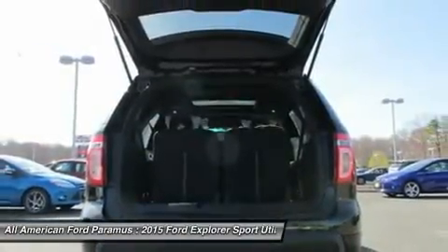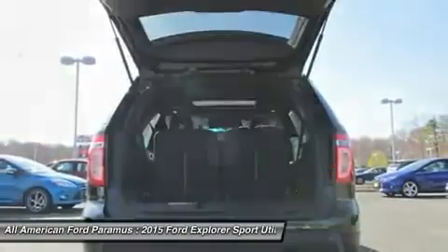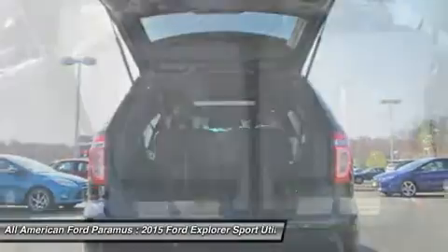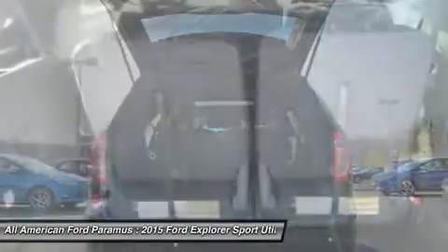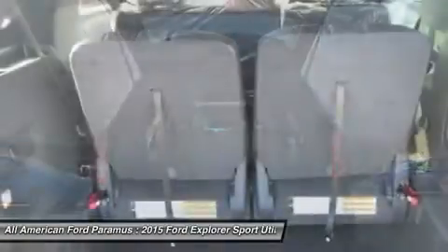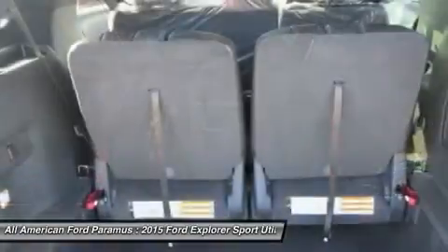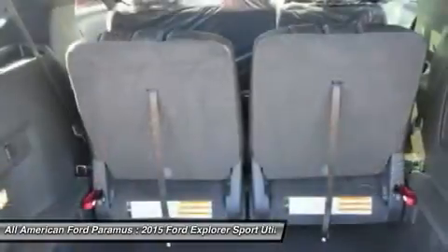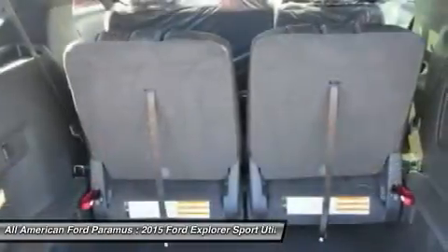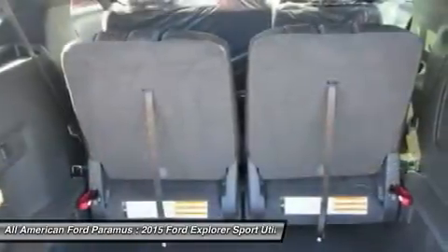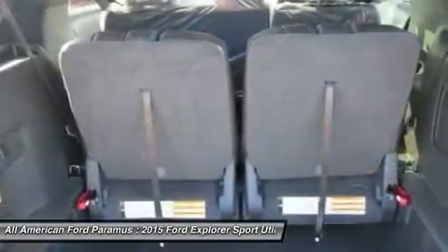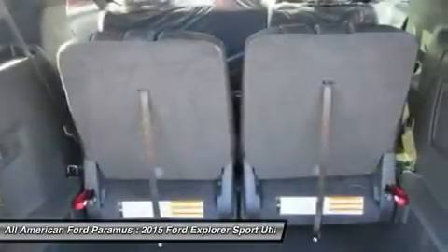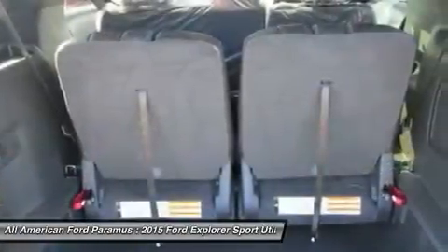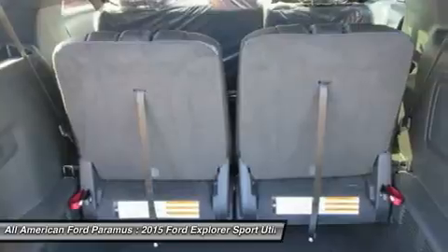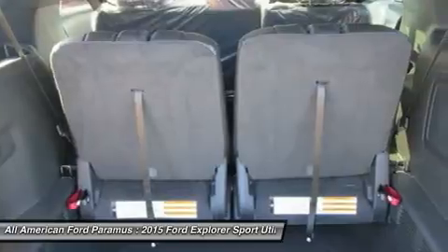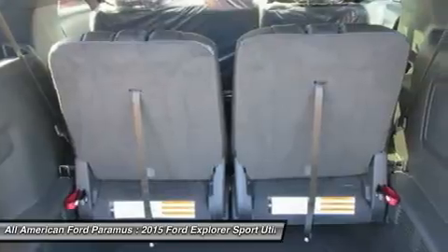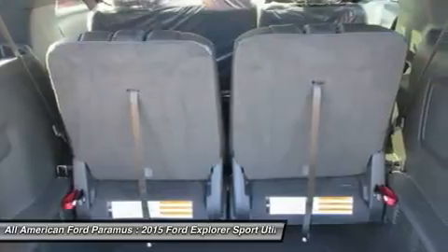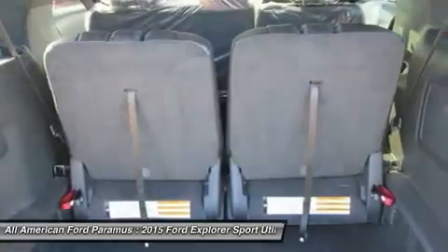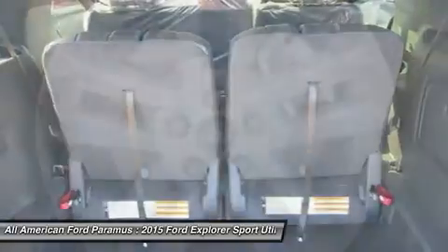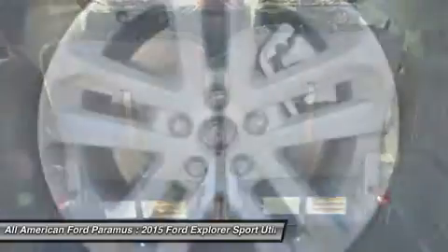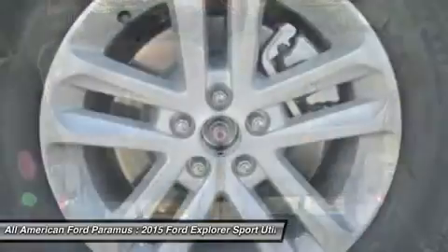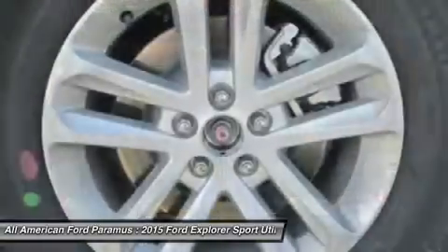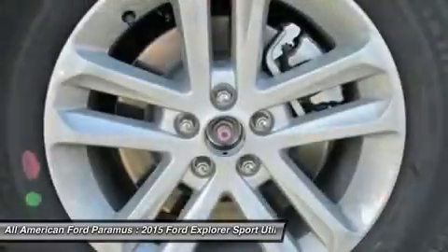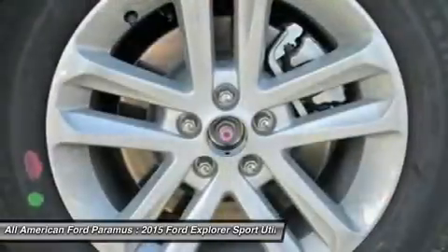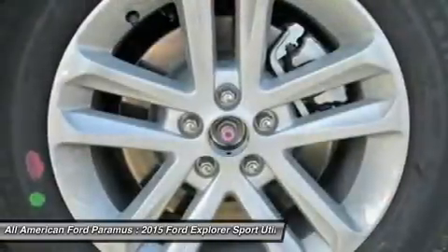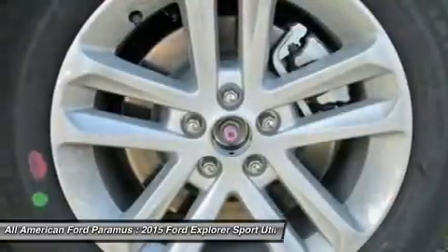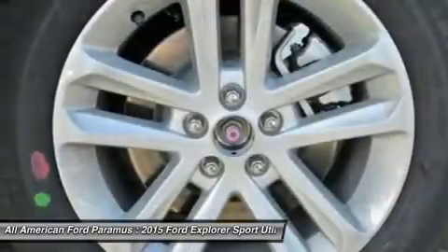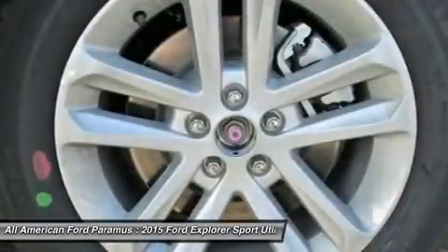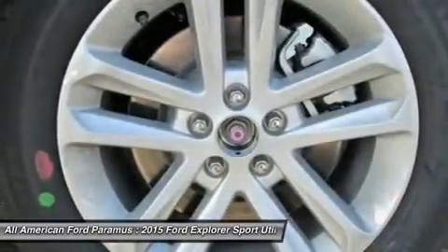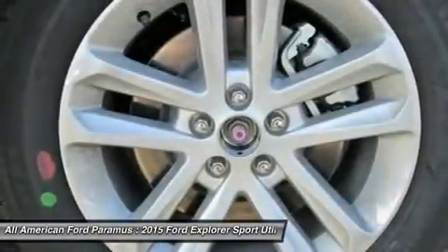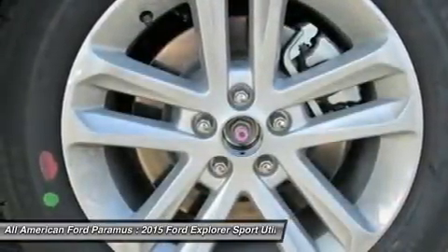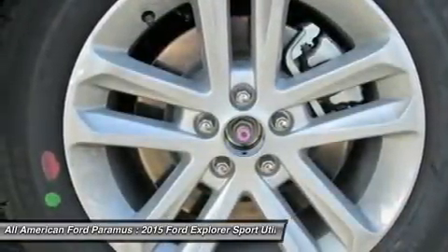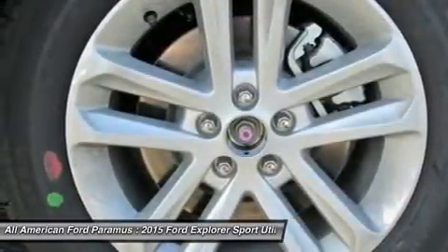Aluminum wheels. Floor mats. Keyless entry. Cruise control. Come see the car for yourself.